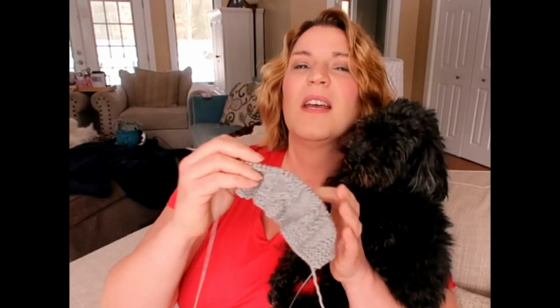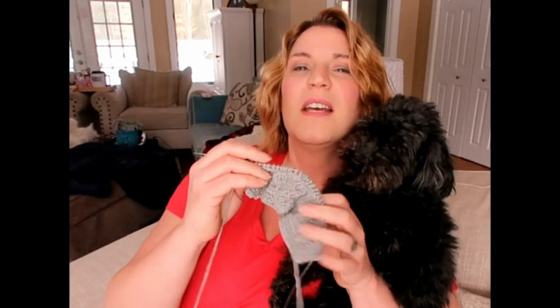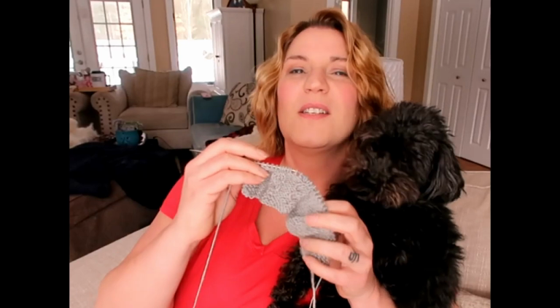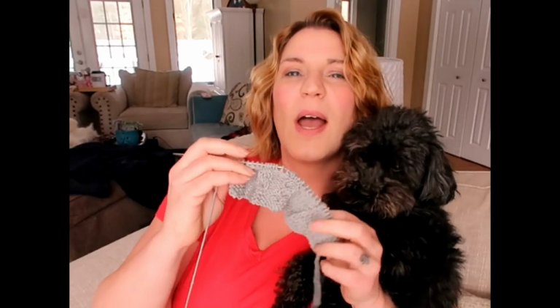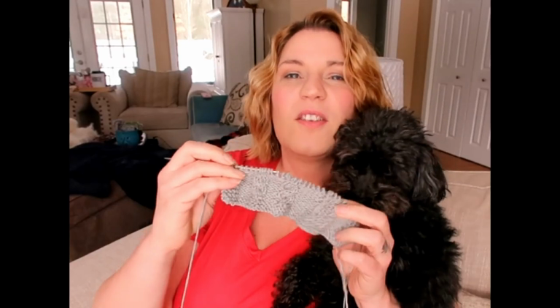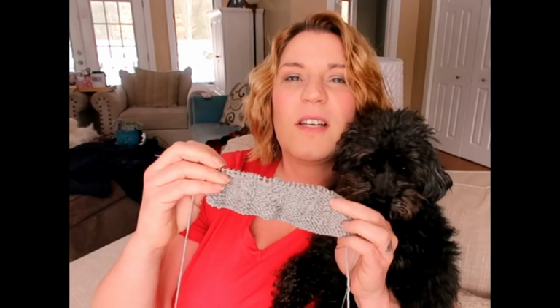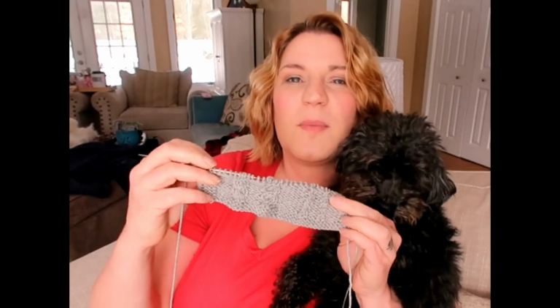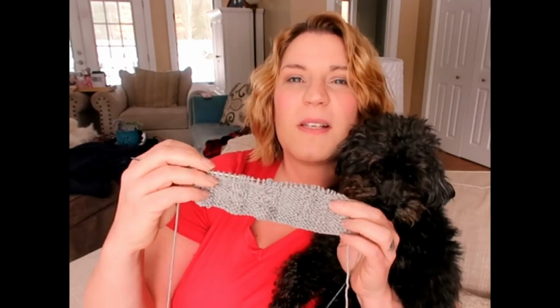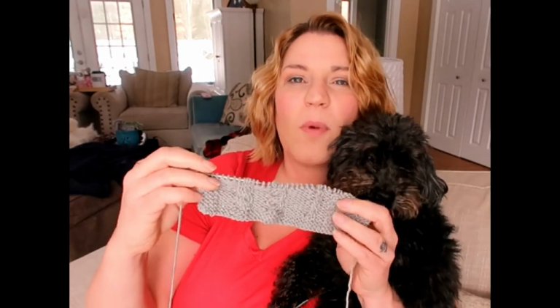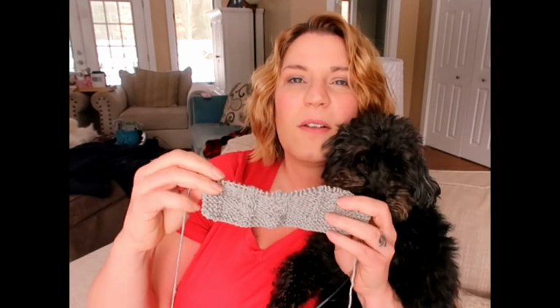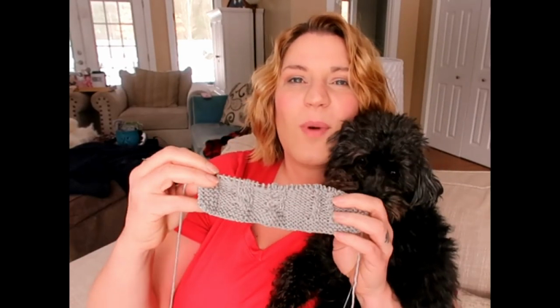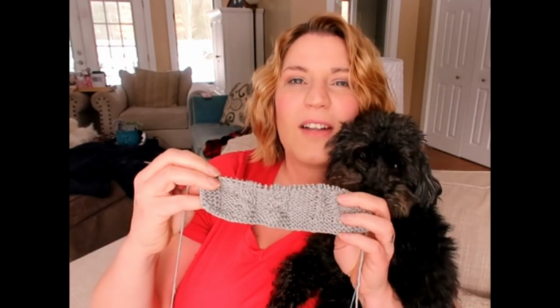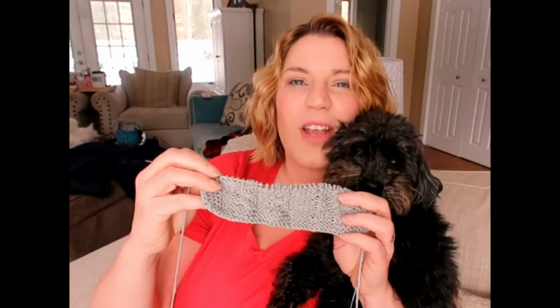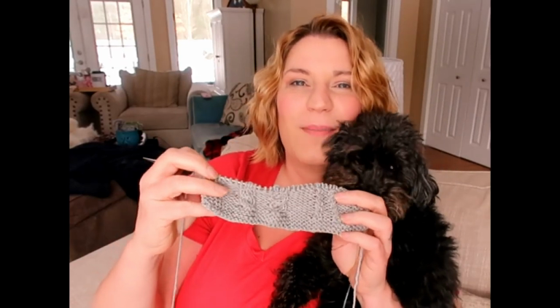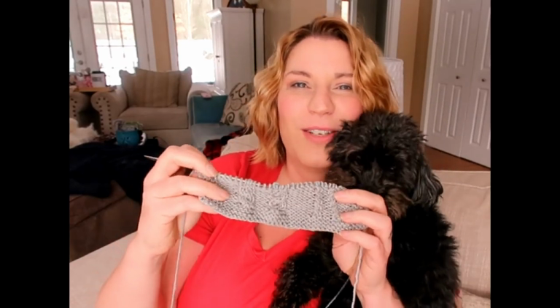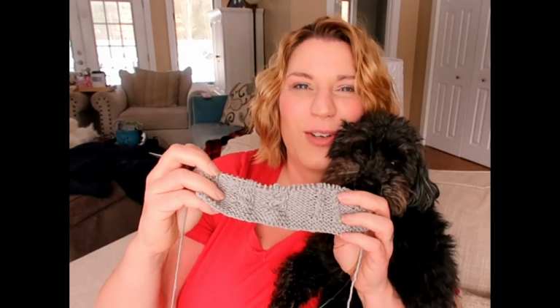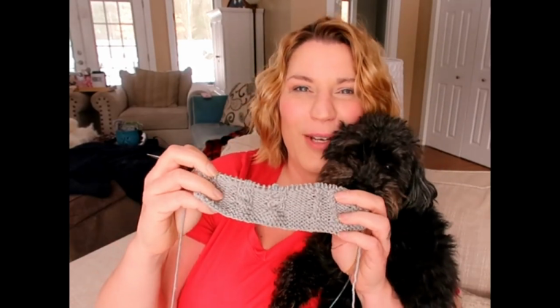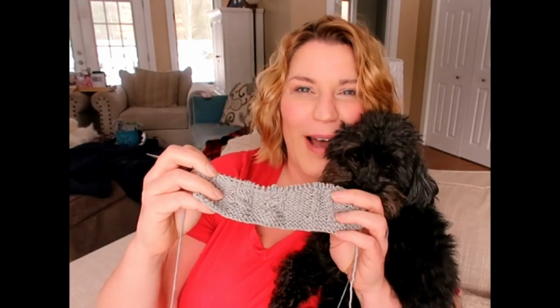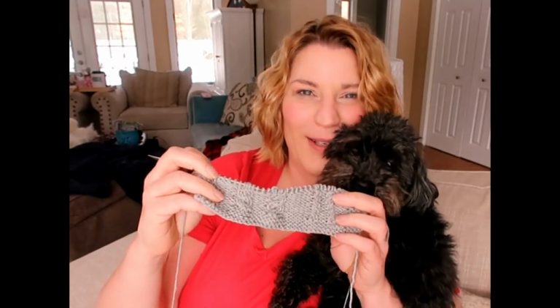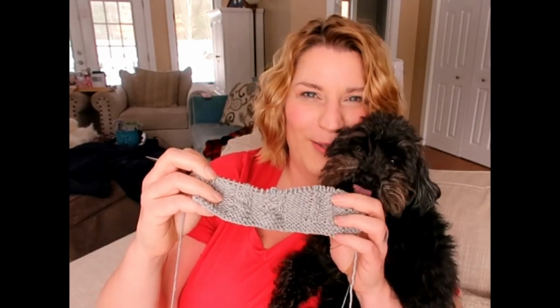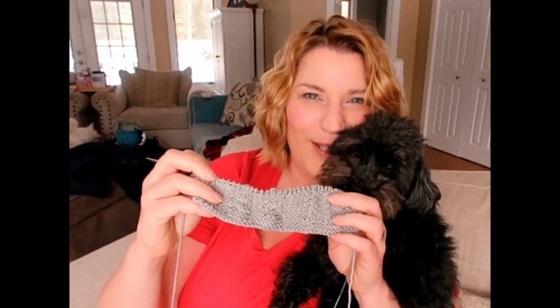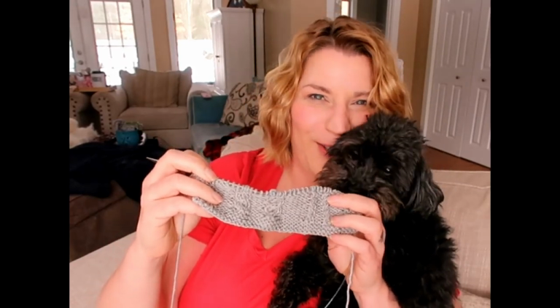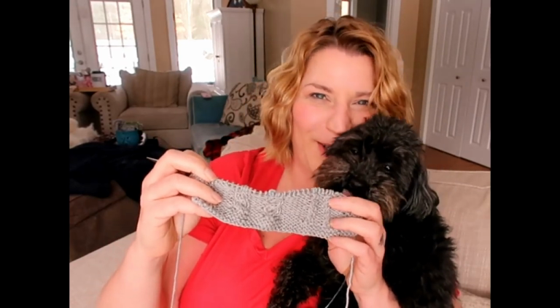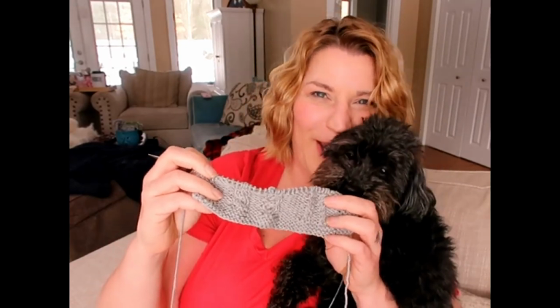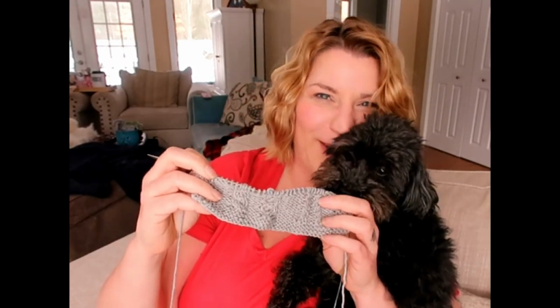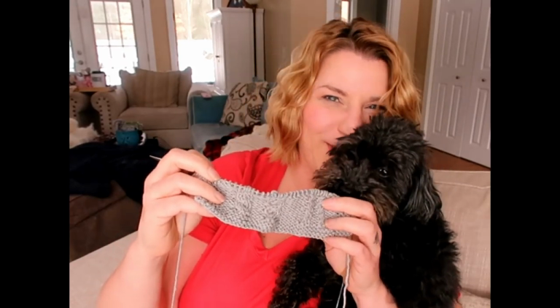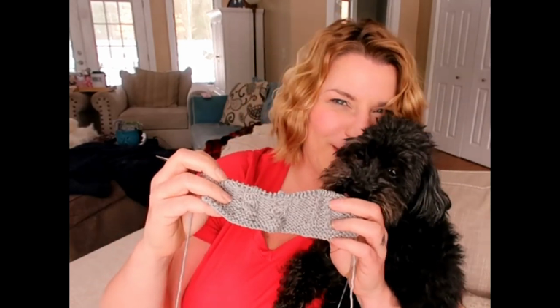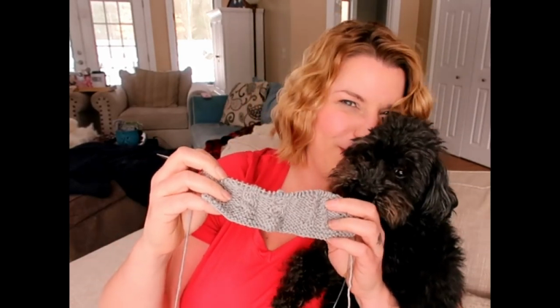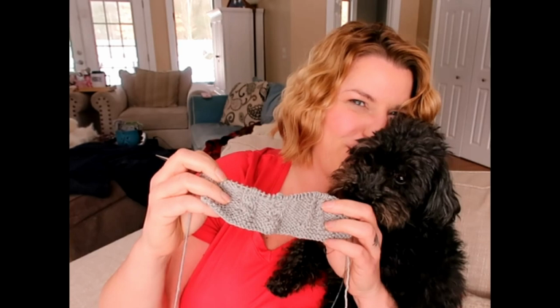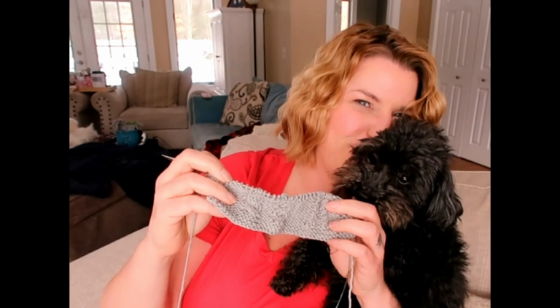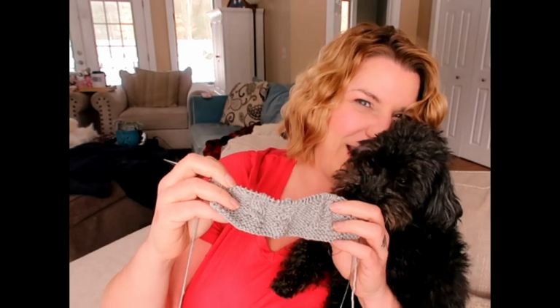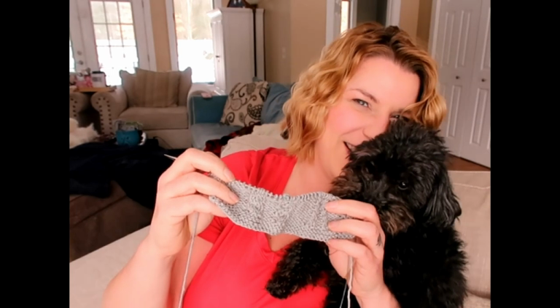So I just knit up this small swatch. I'm going to show you how to twist your cables both ways.